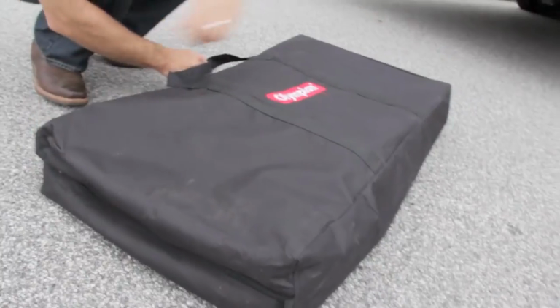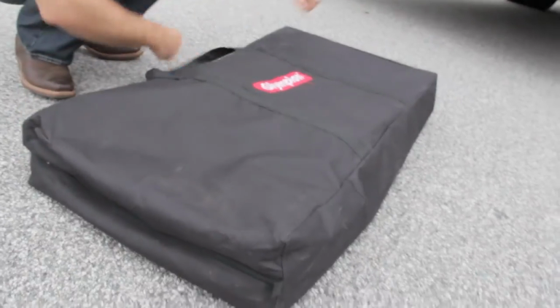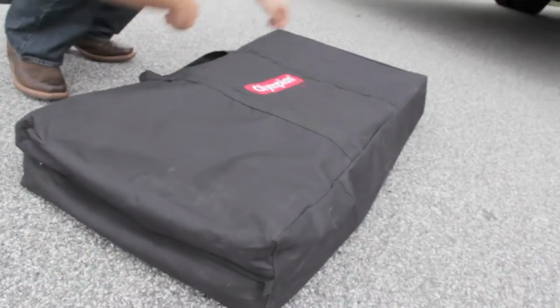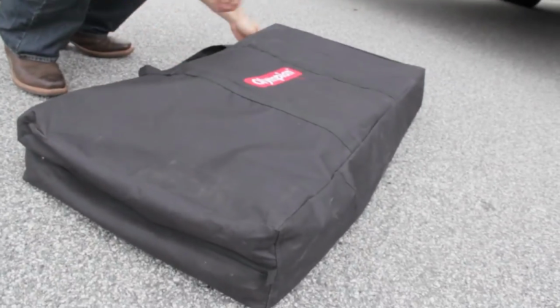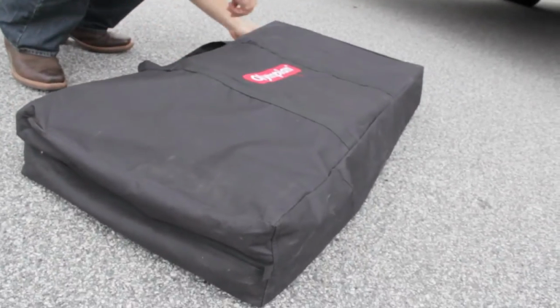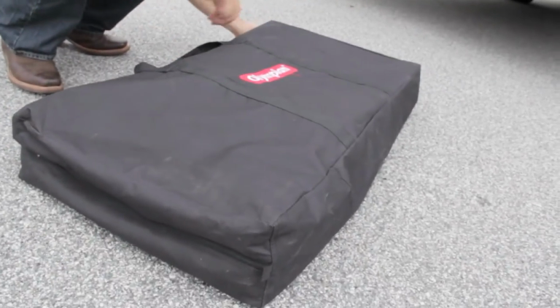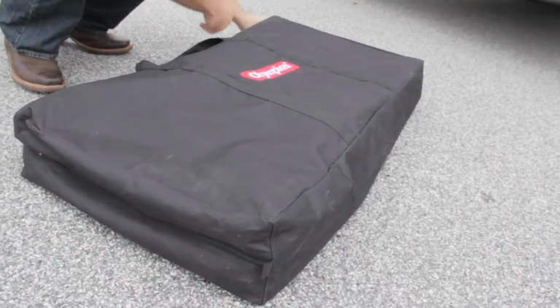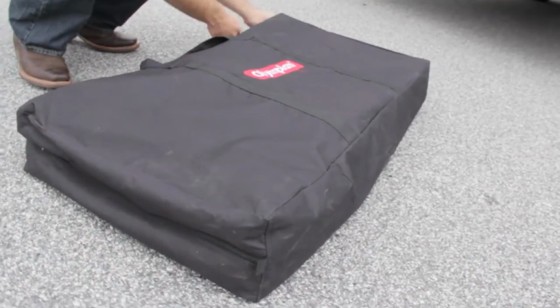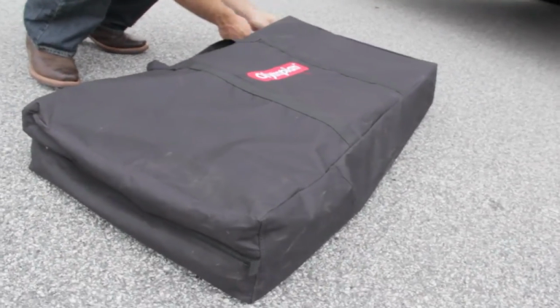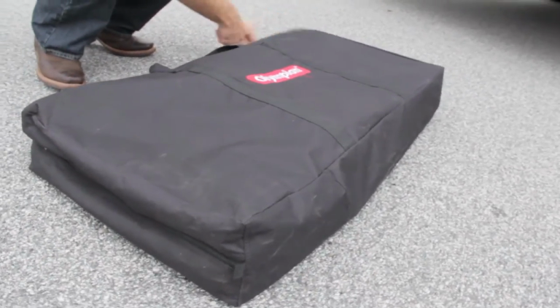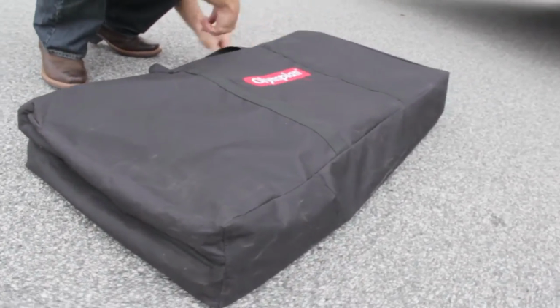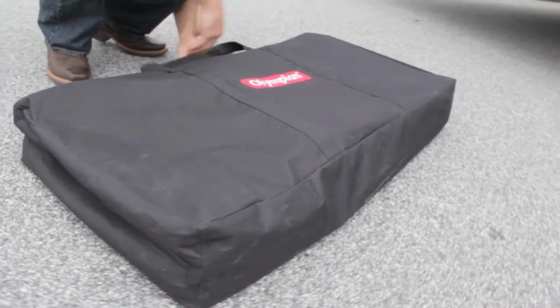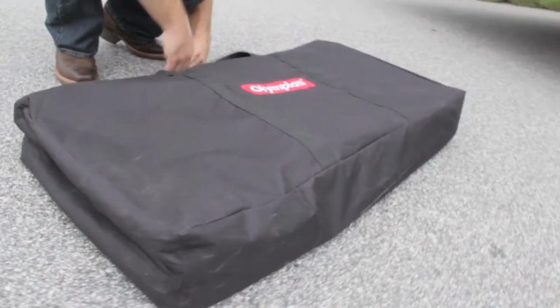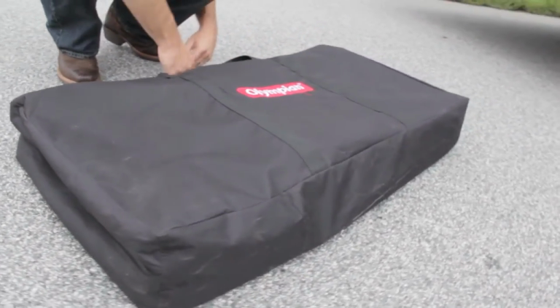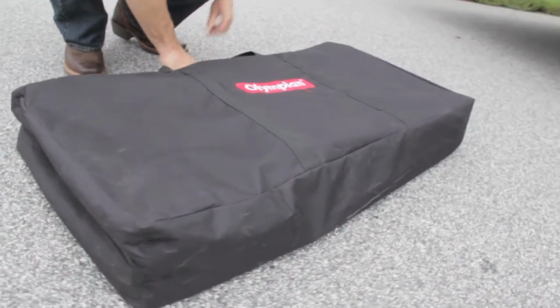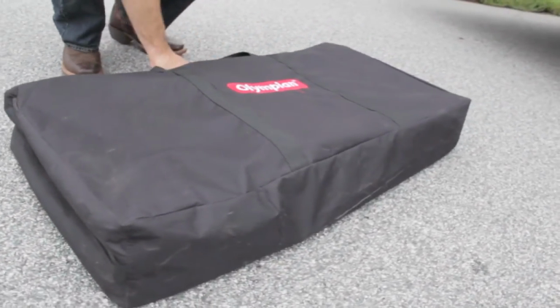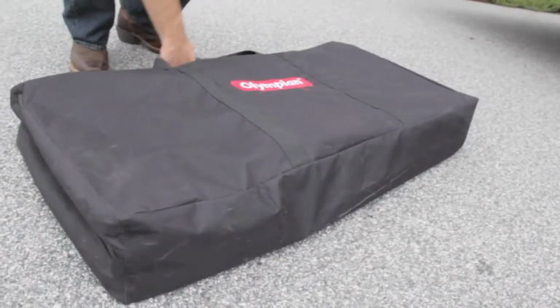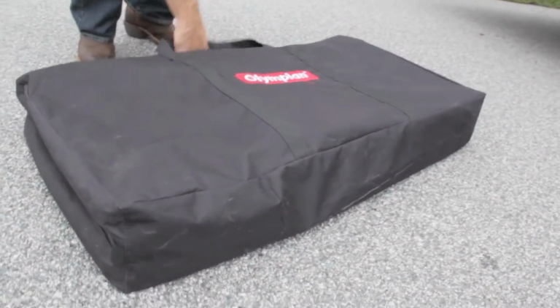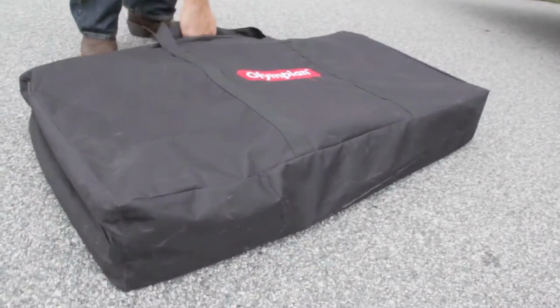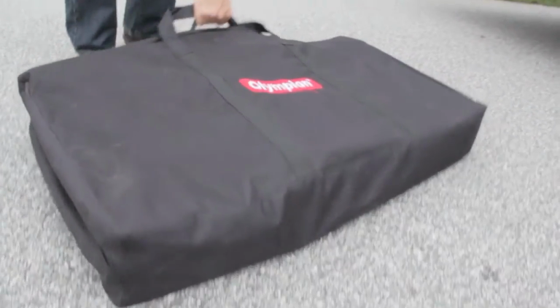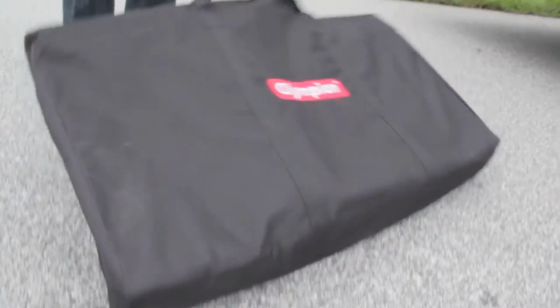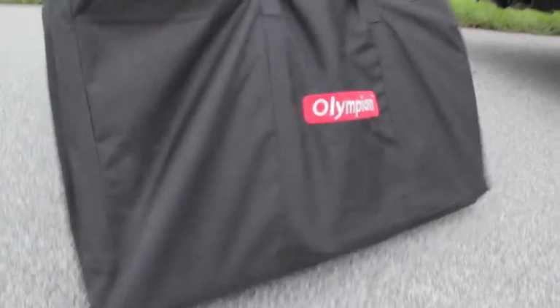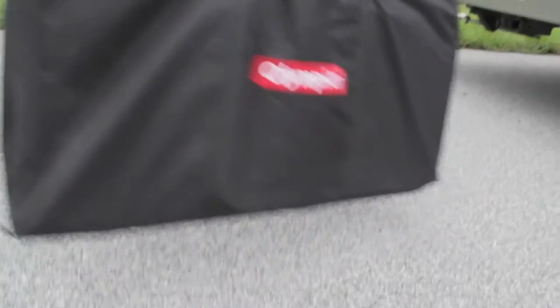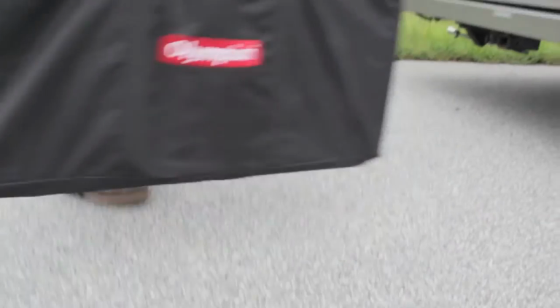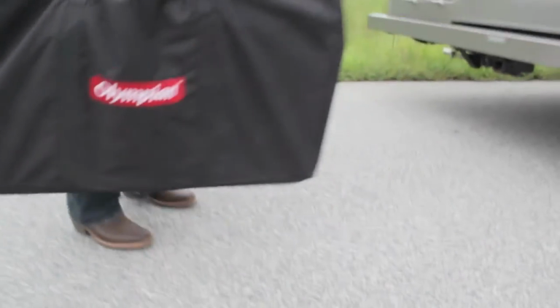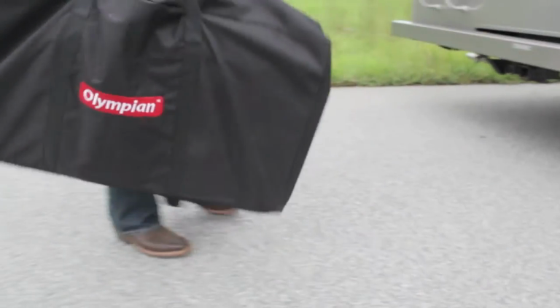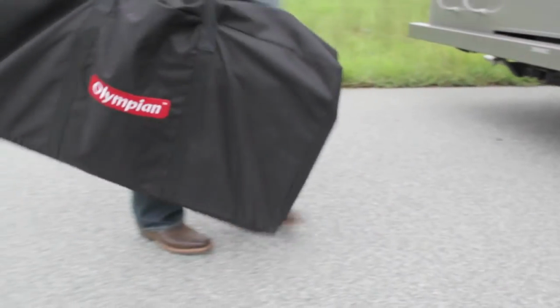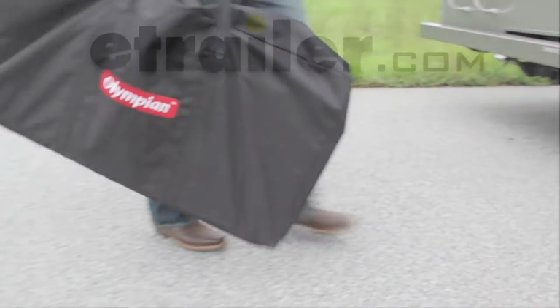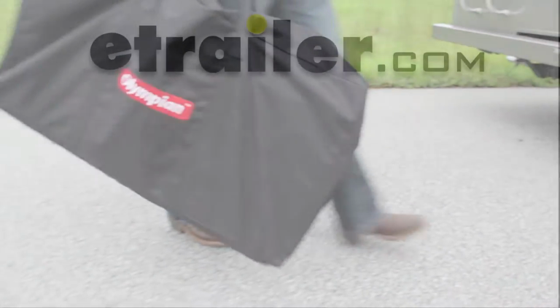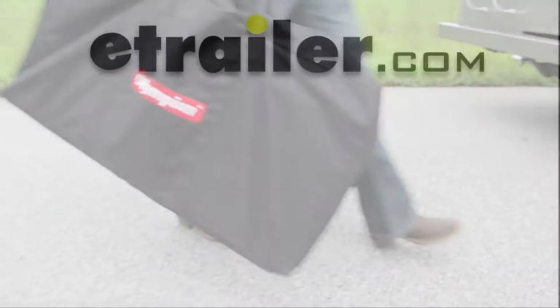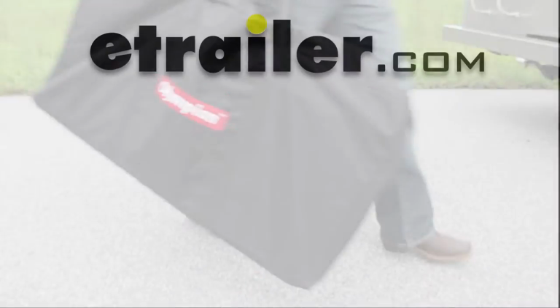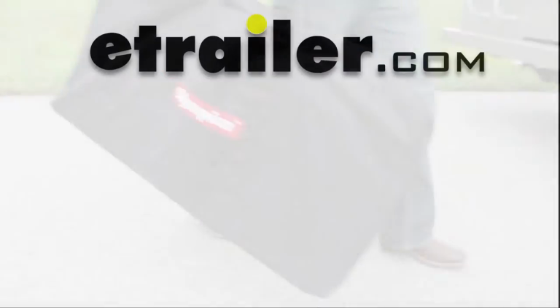Don't waste any more time setting up on your next grilling event. Get your Campco Deluxe Grill Table today.